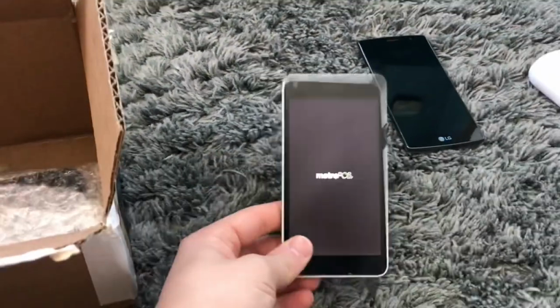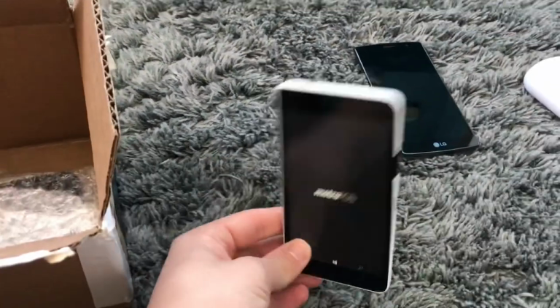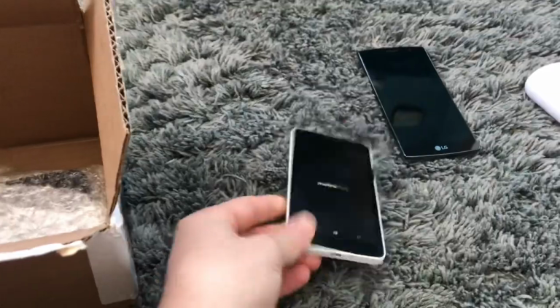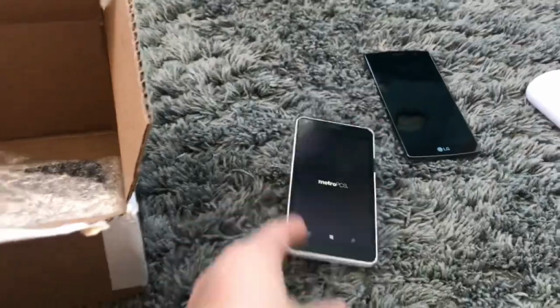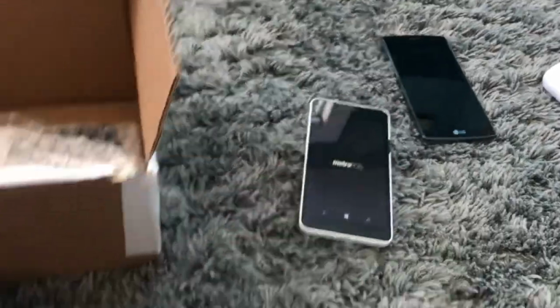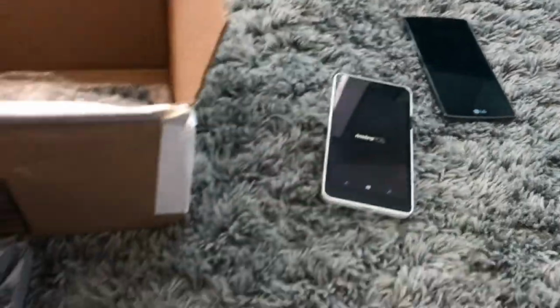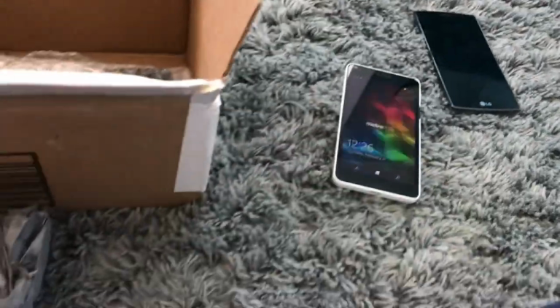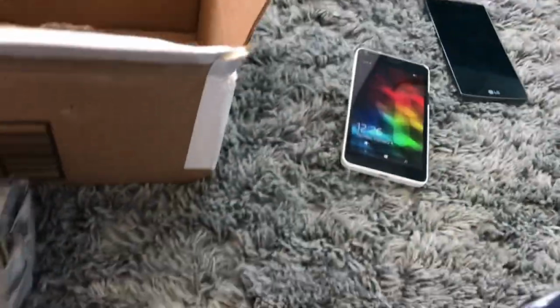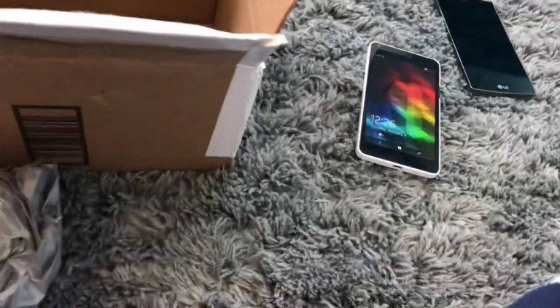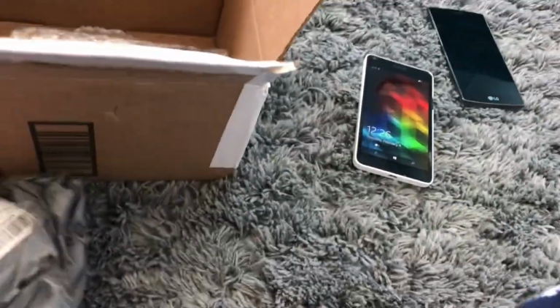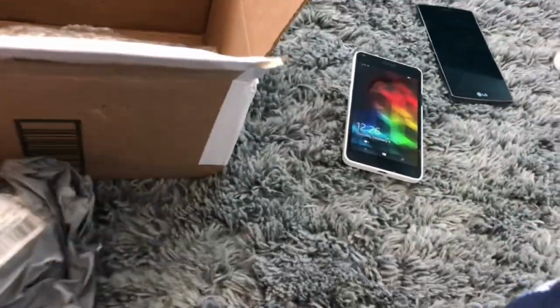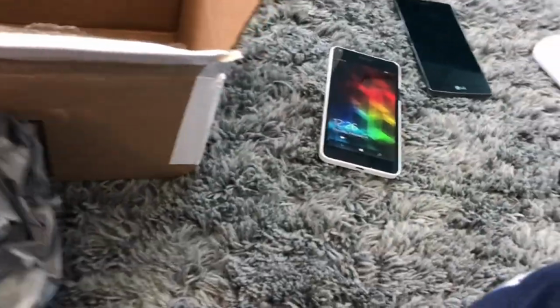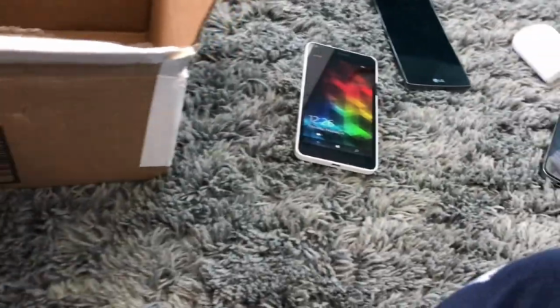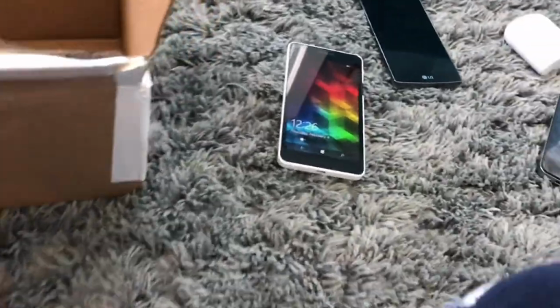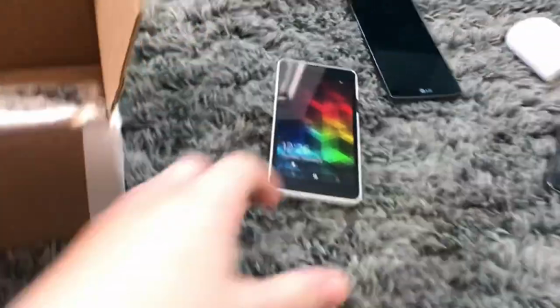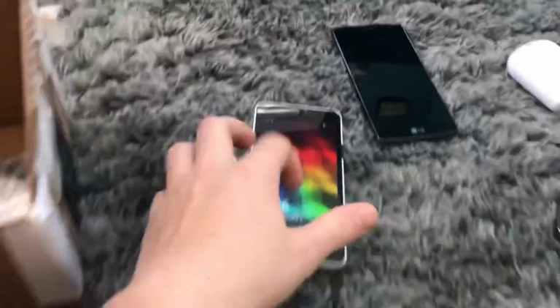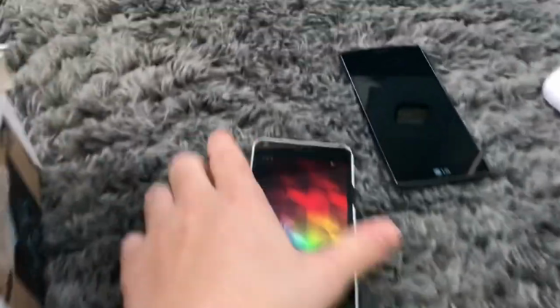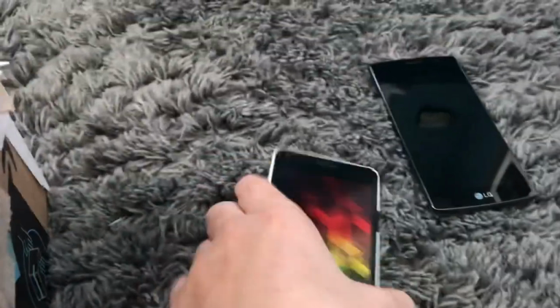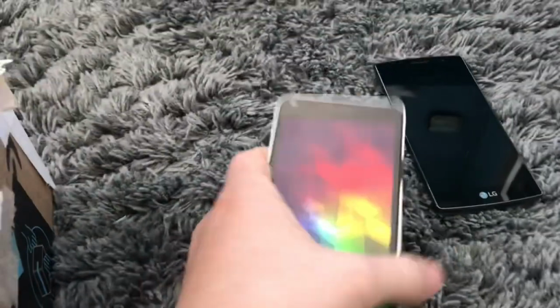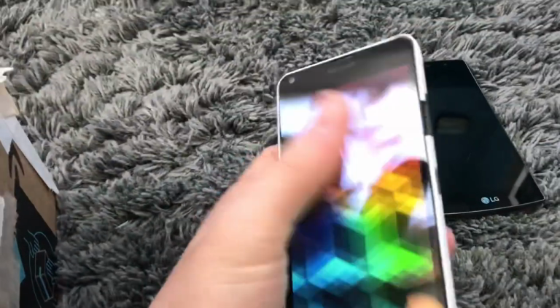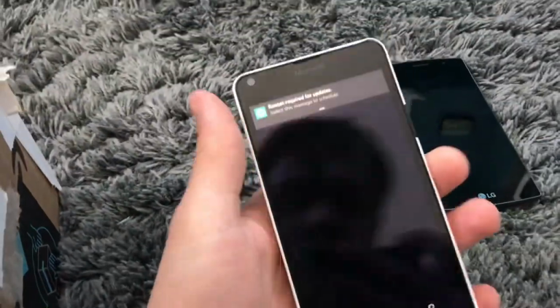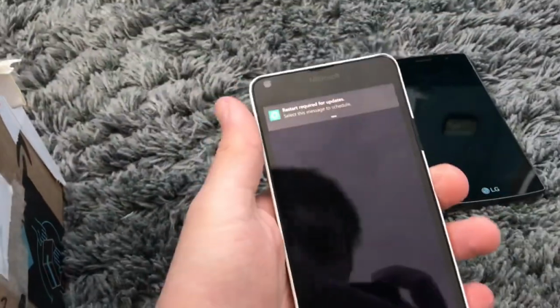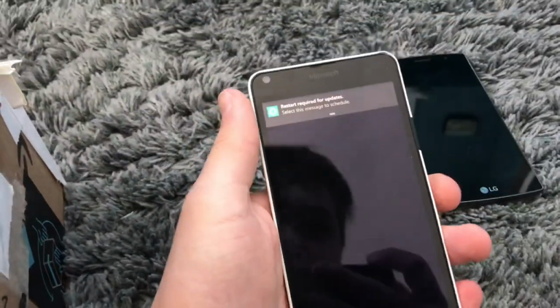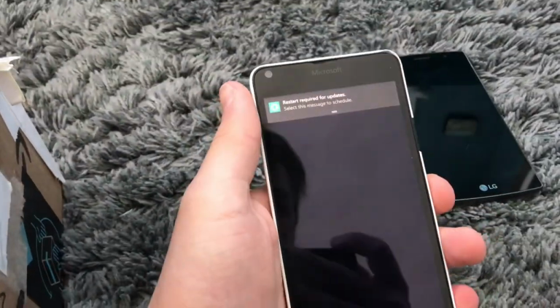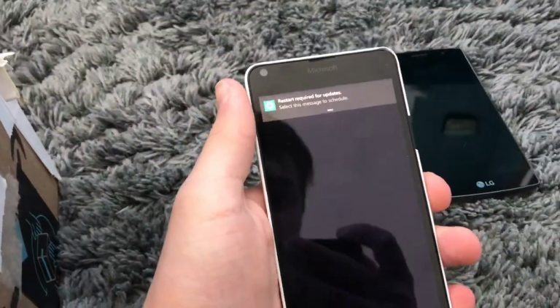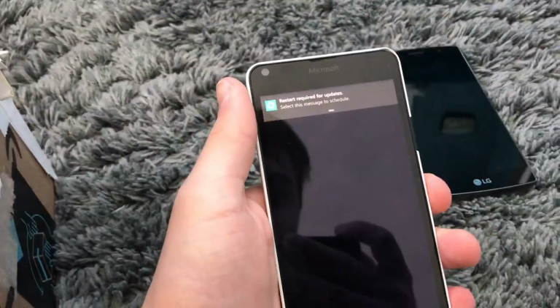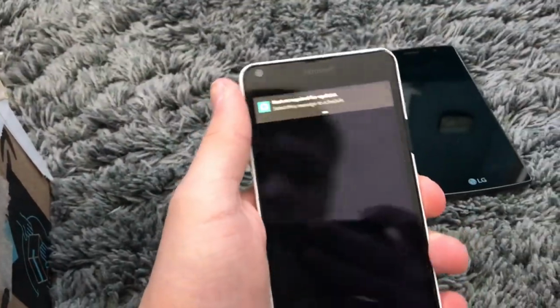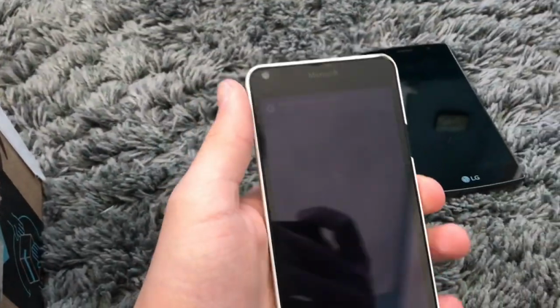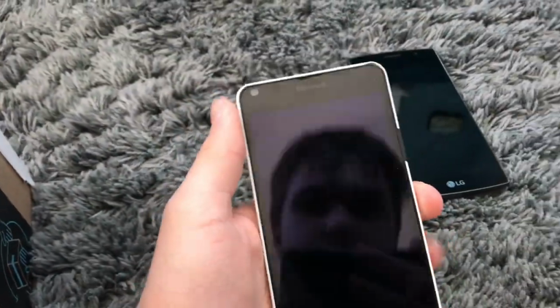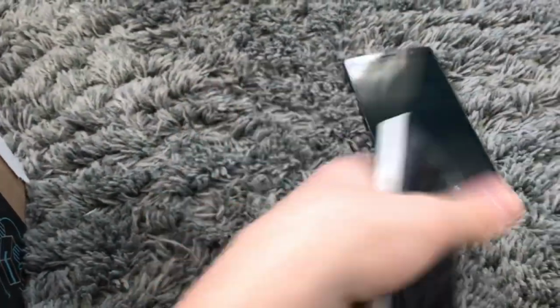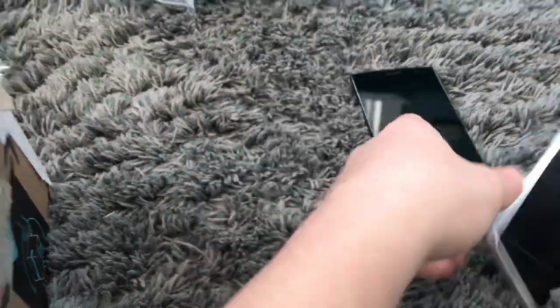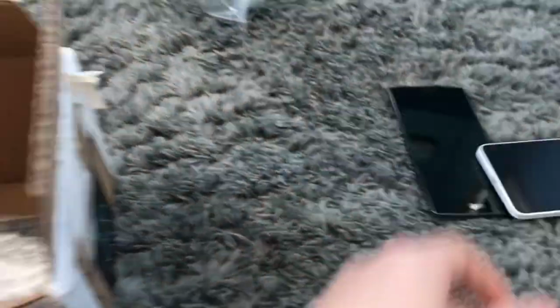Metro PCS — I've never seen one of those on Metro. Yeah, works fine anyway.